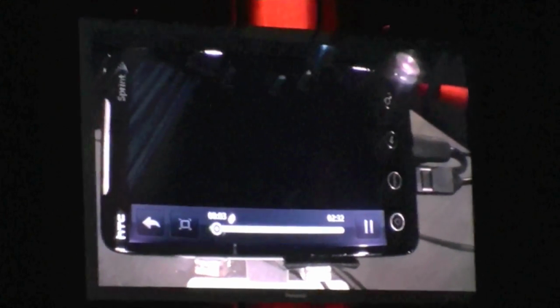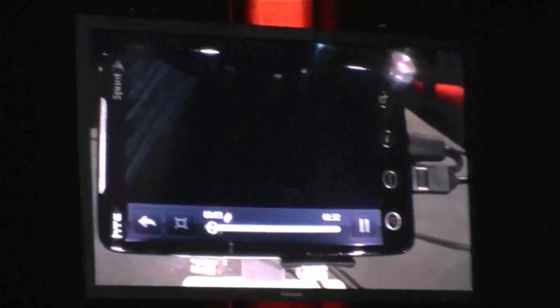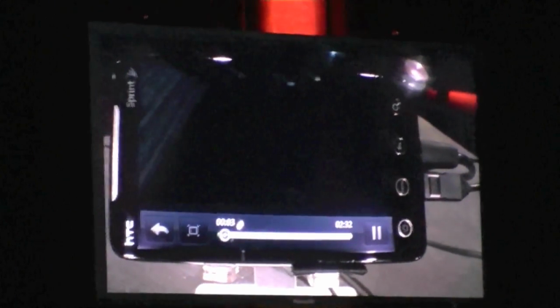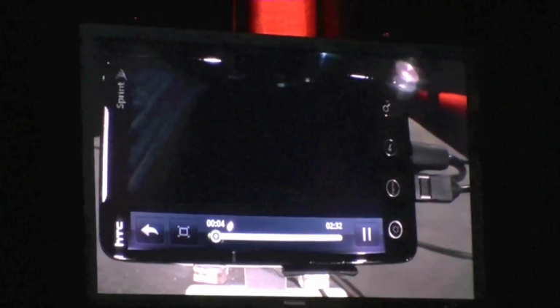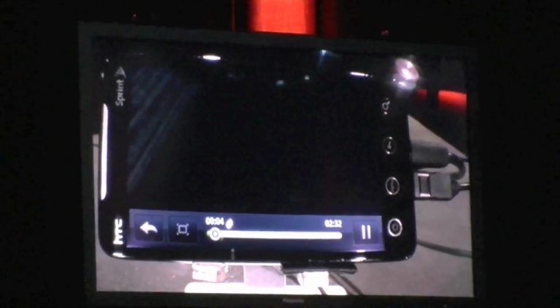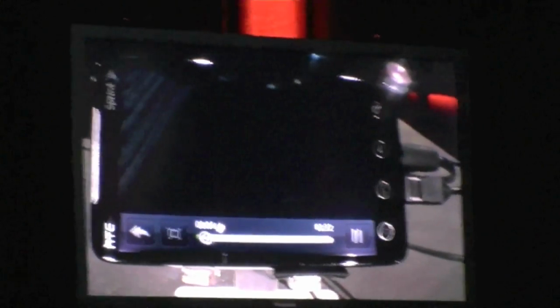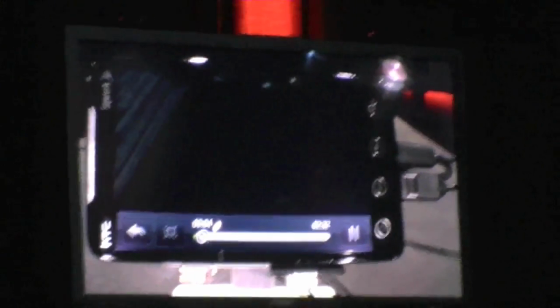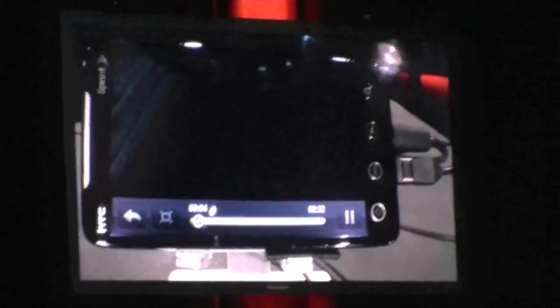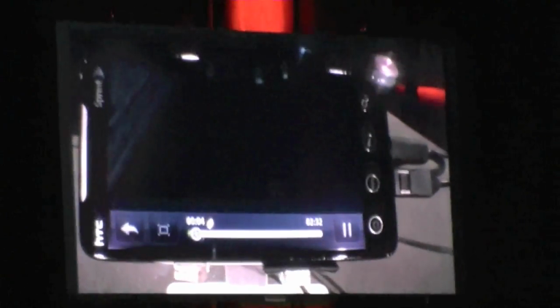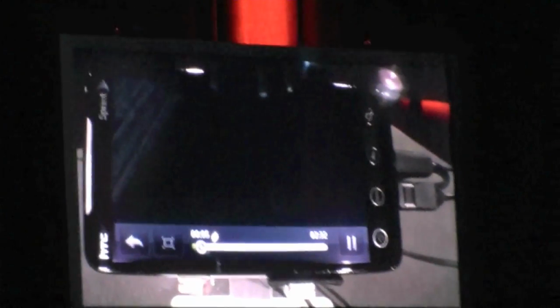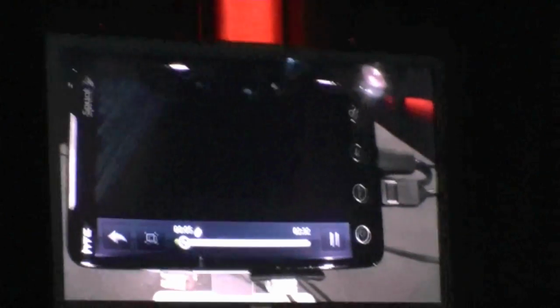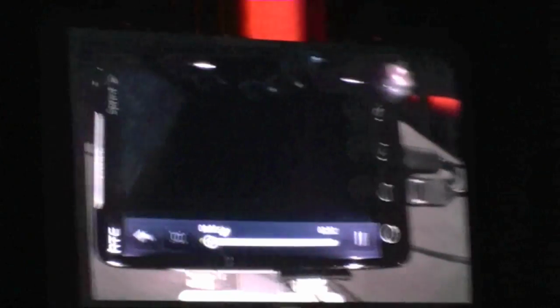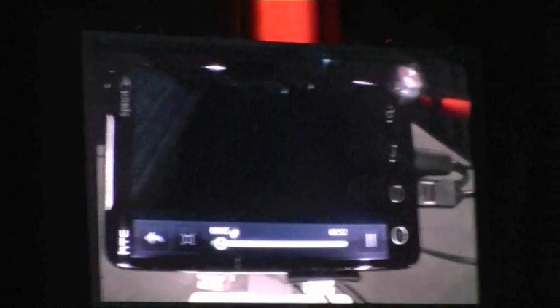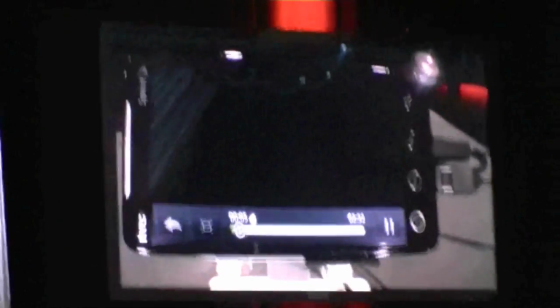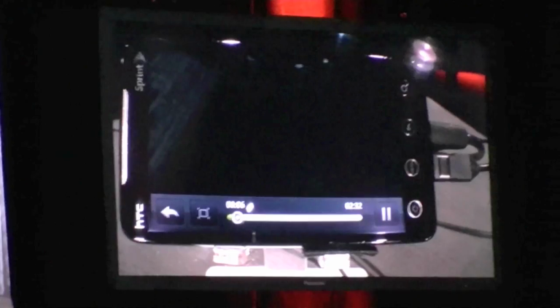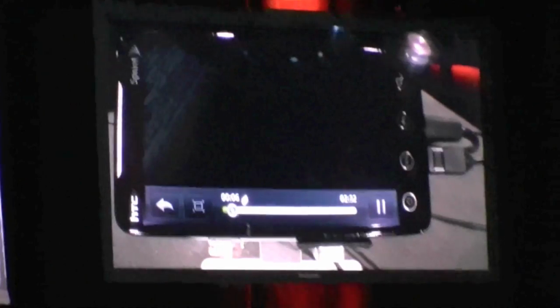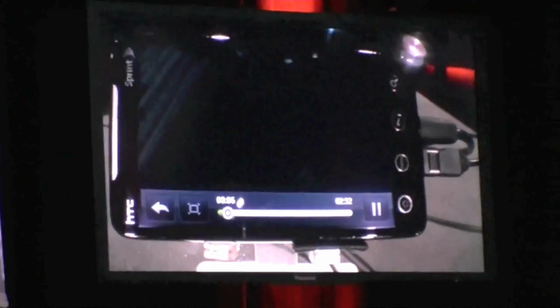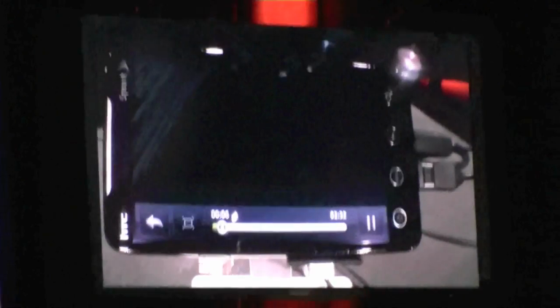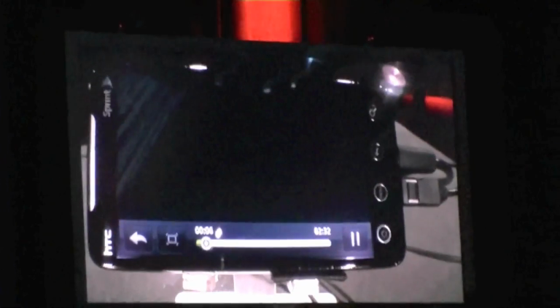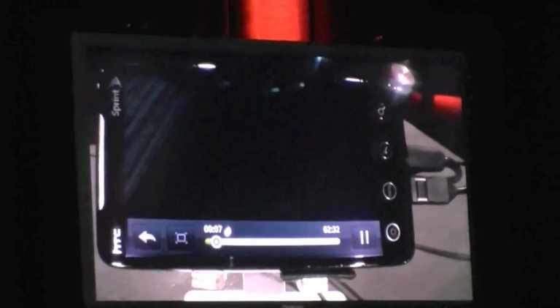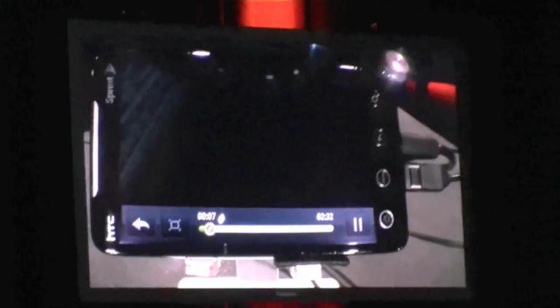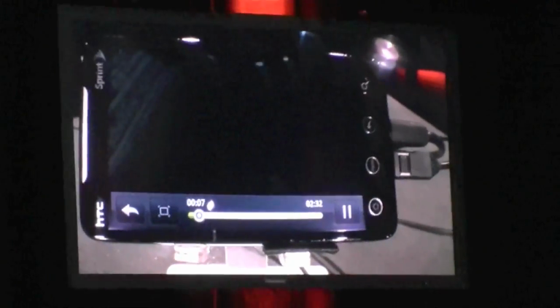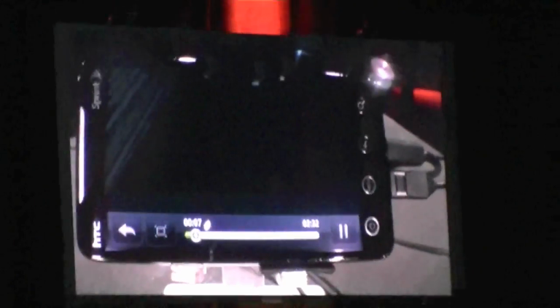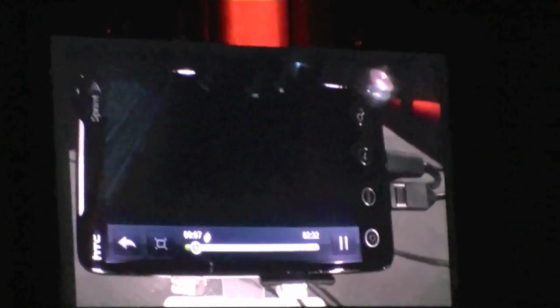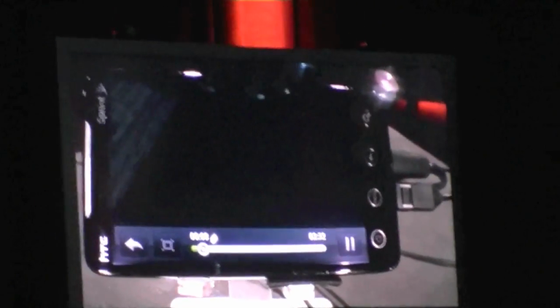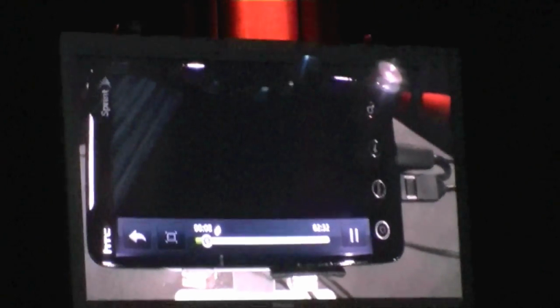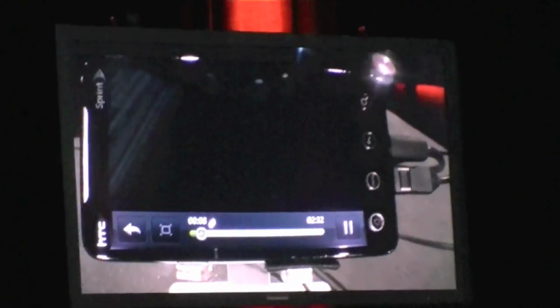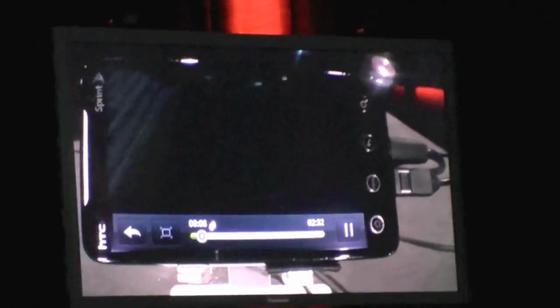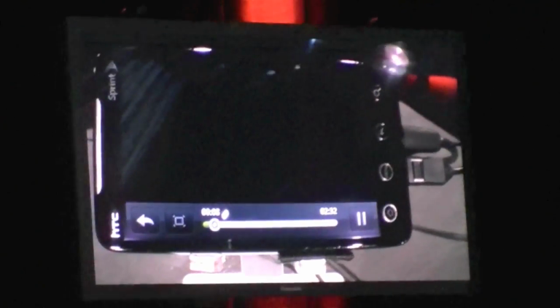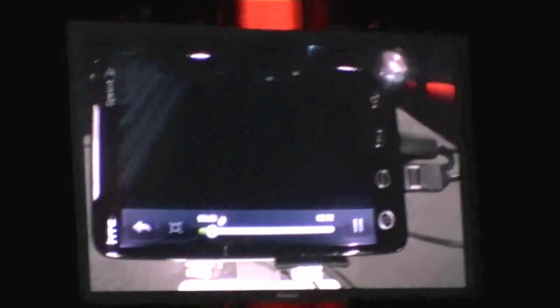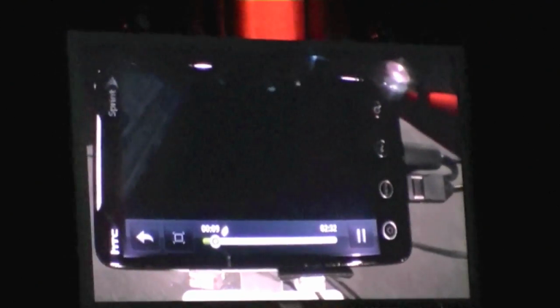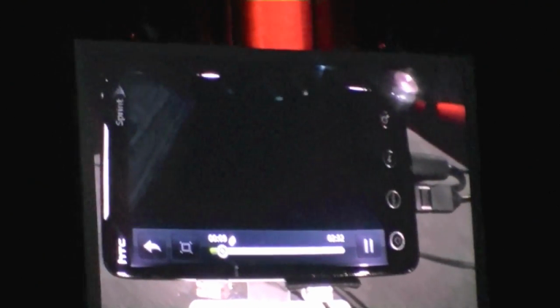The player is actually being controlled by the device, which you can see here on the right side.